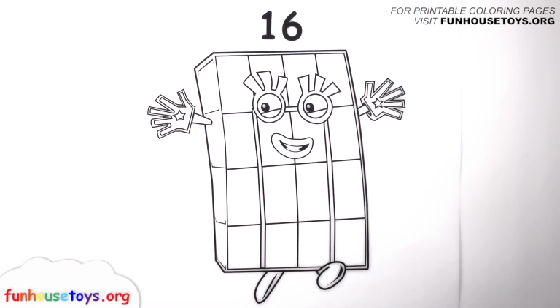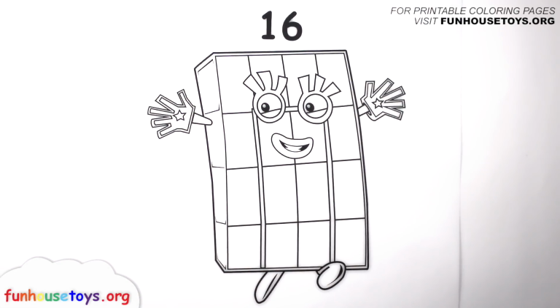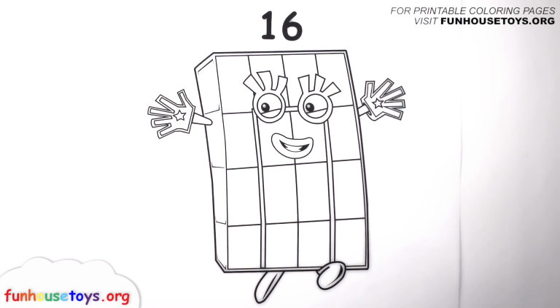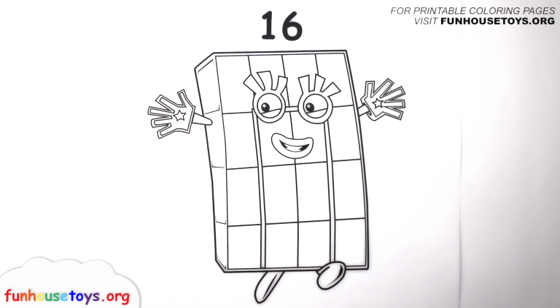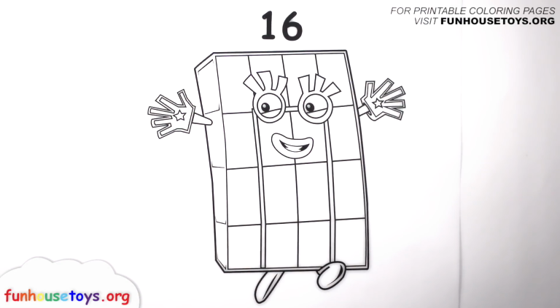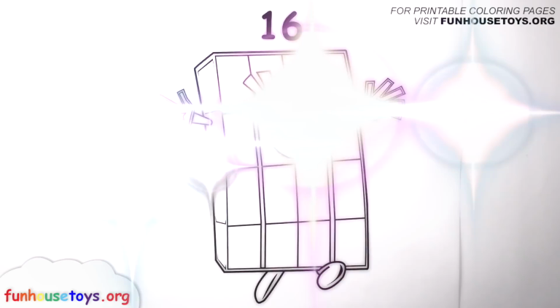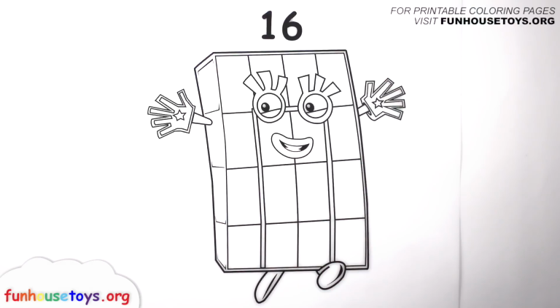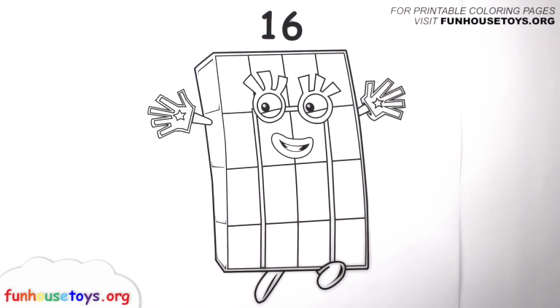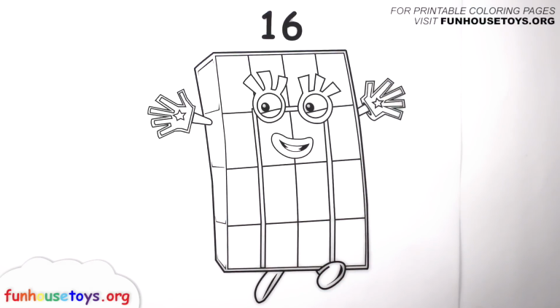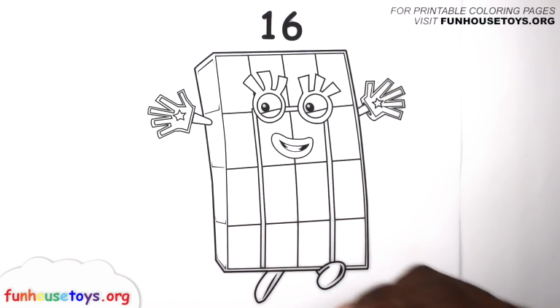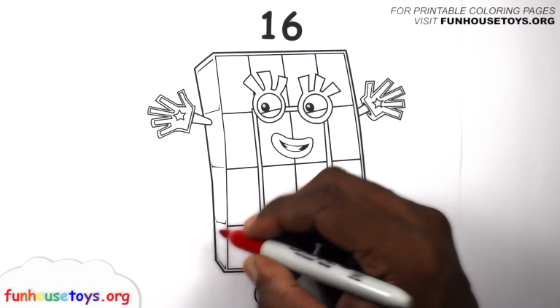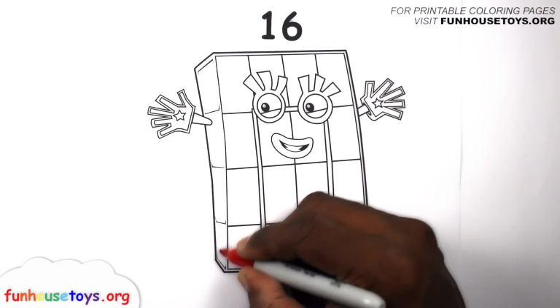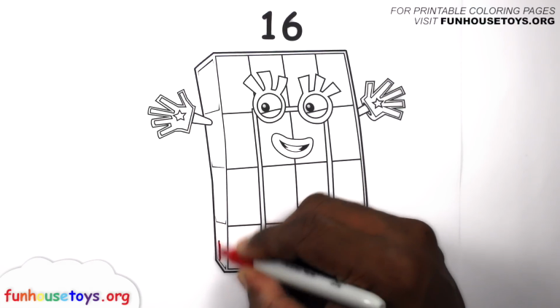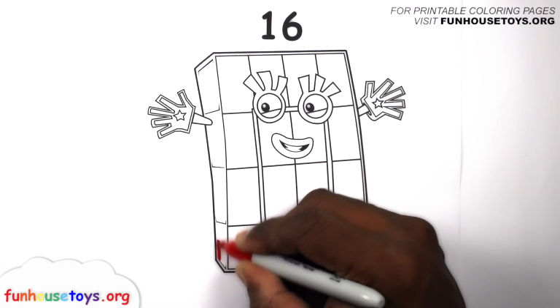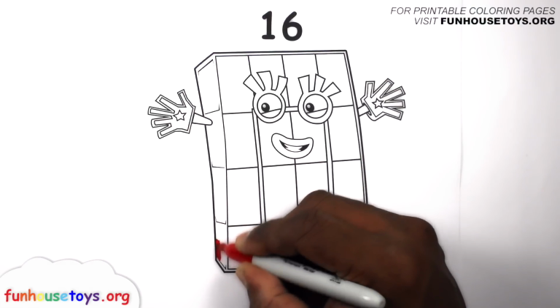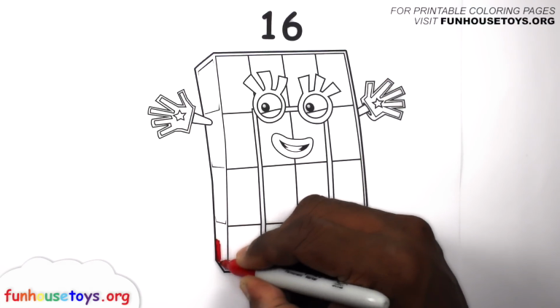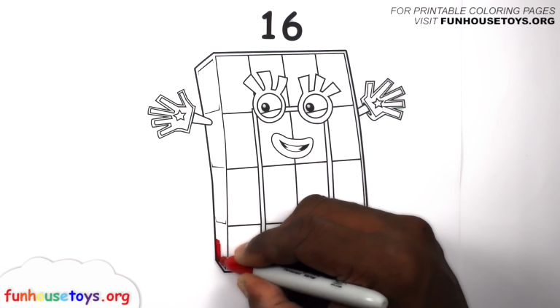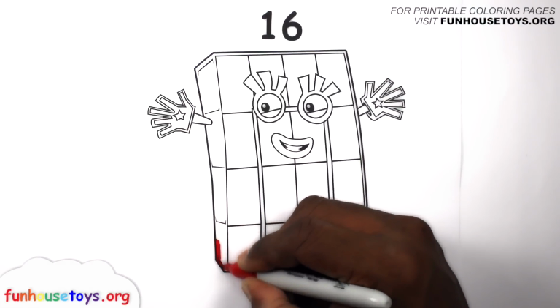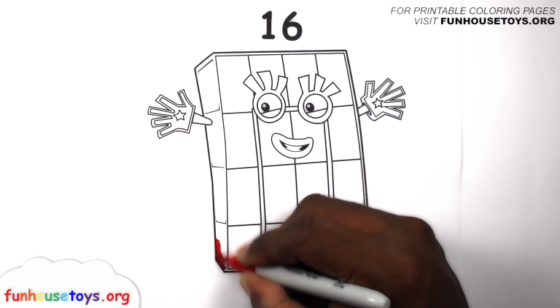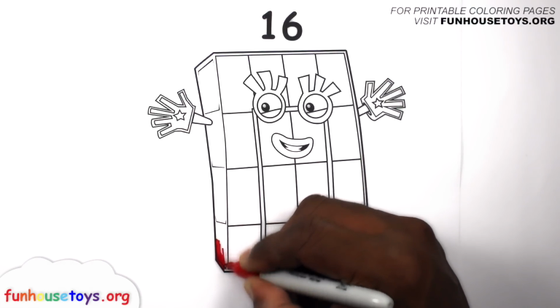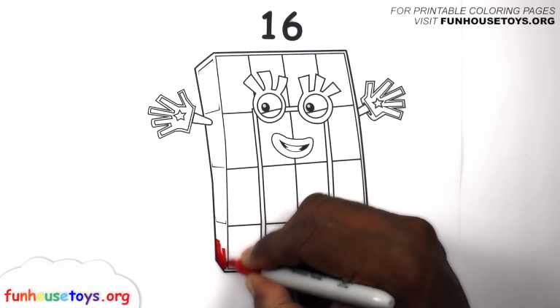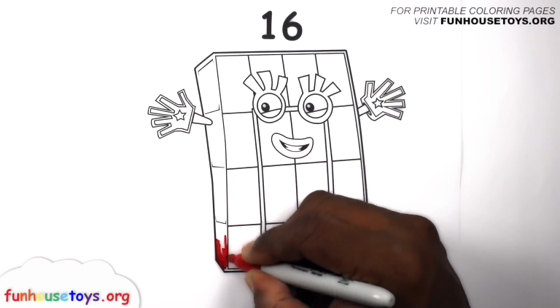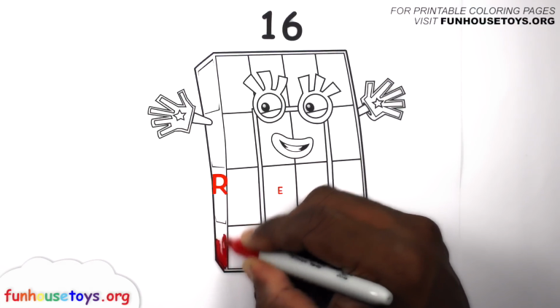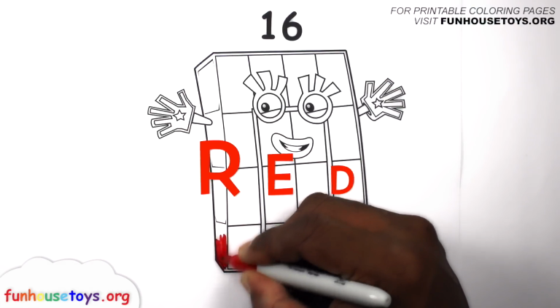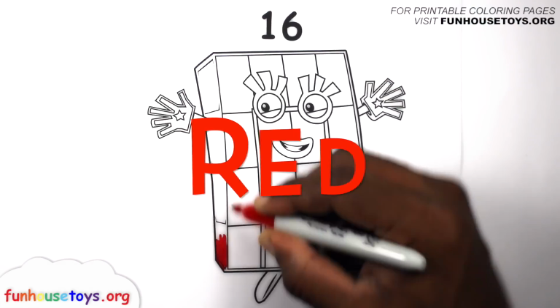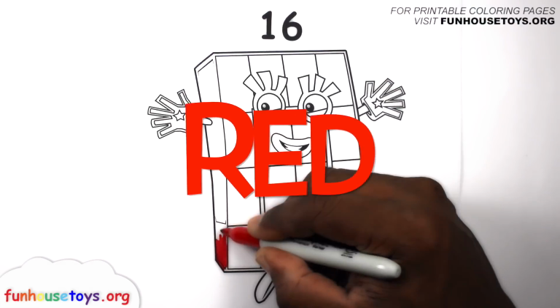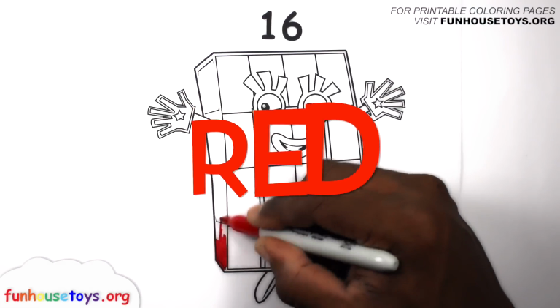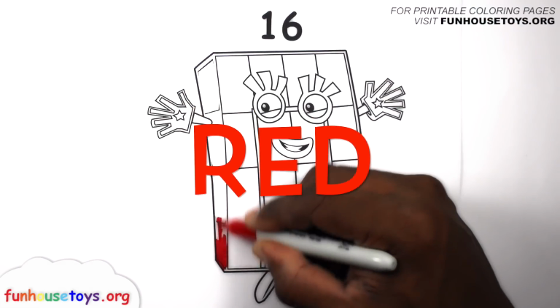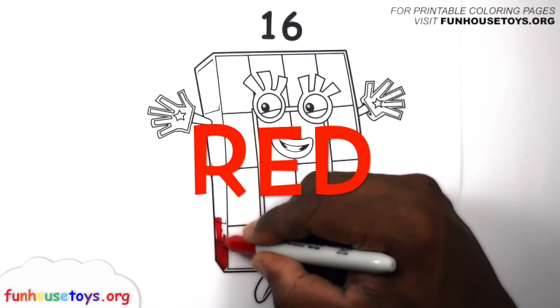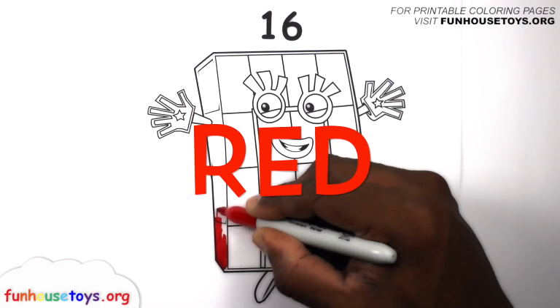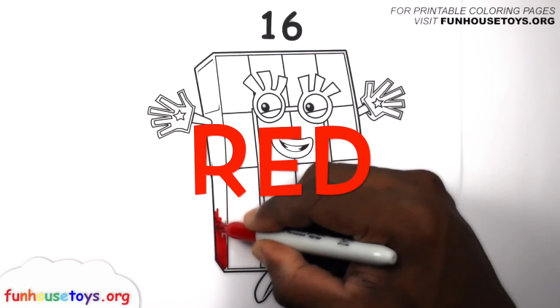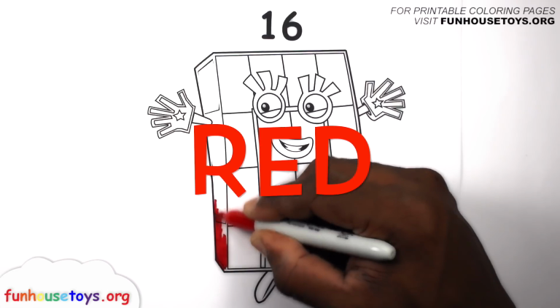Are you guys ready to color? Let's use the color red.